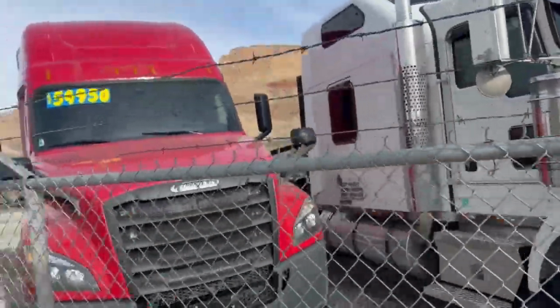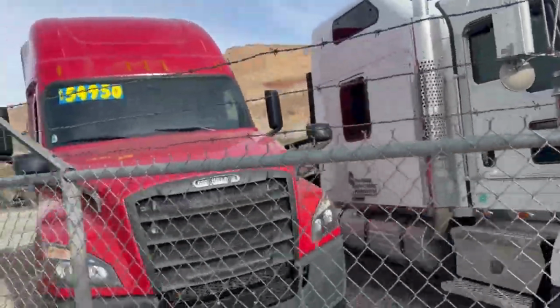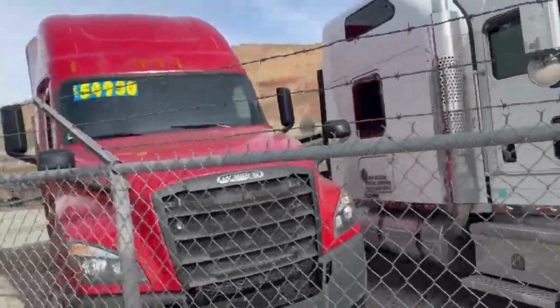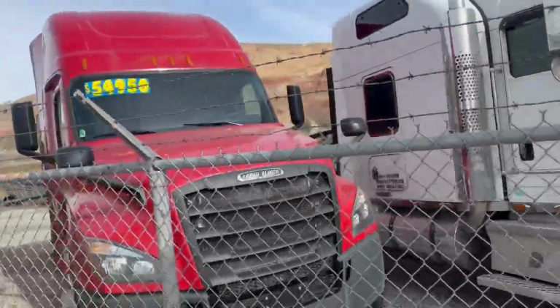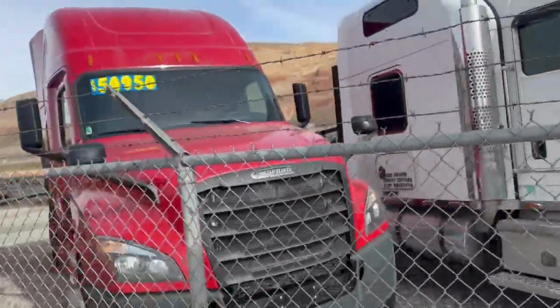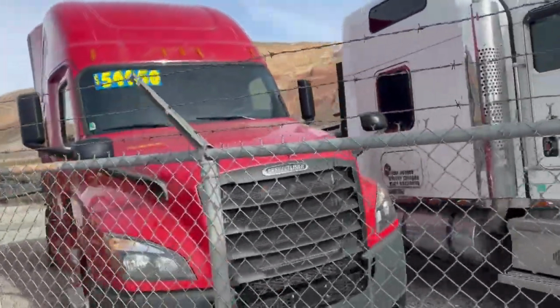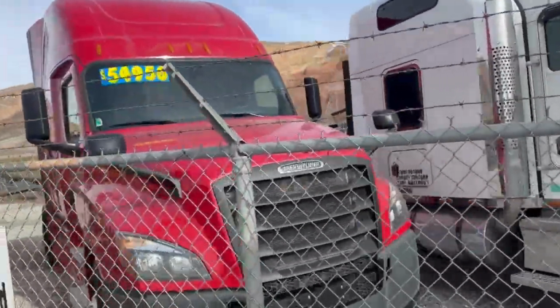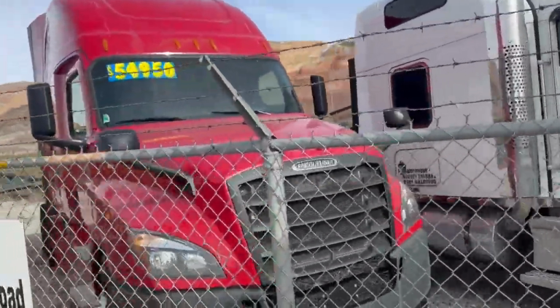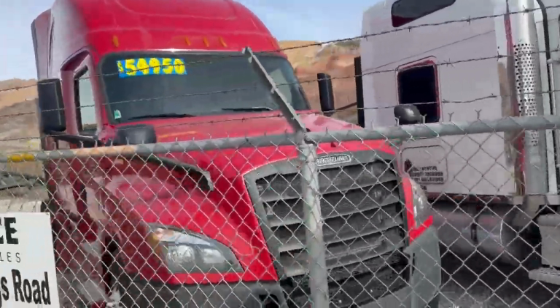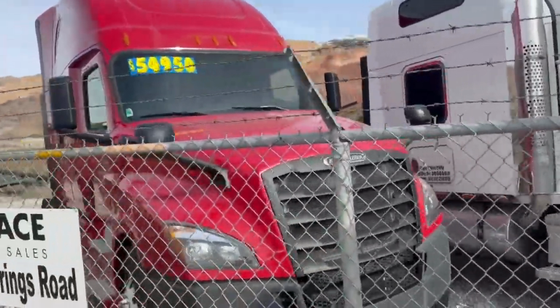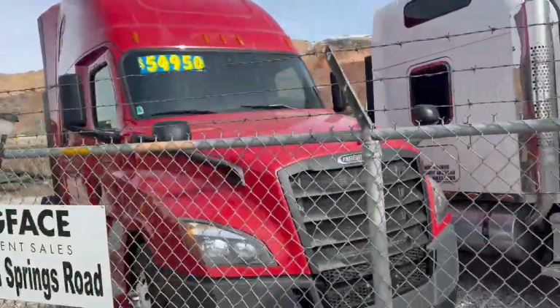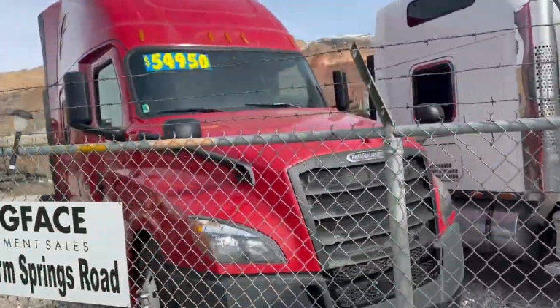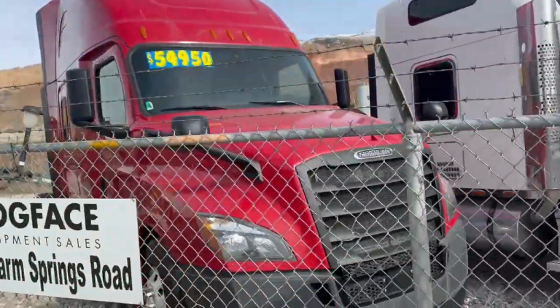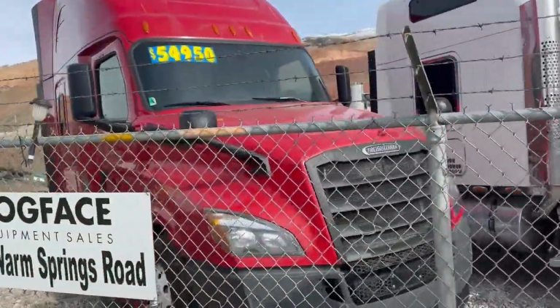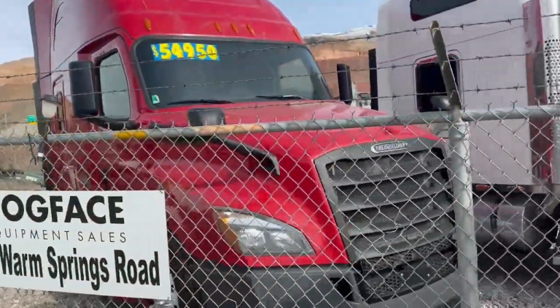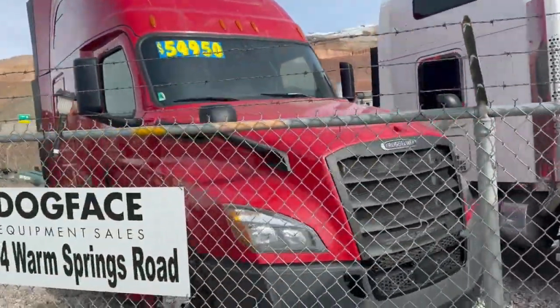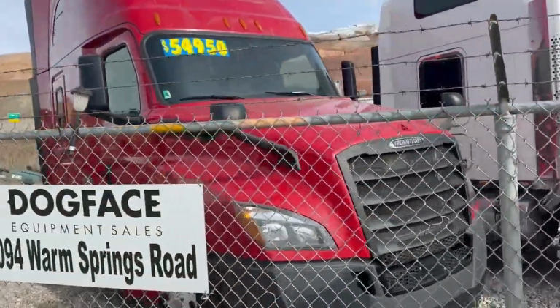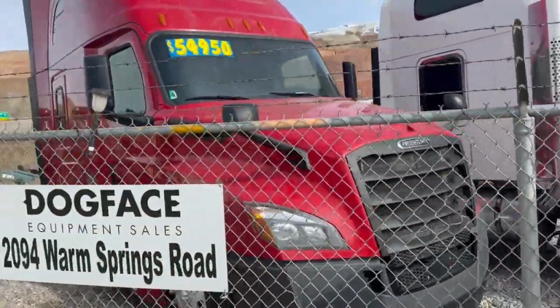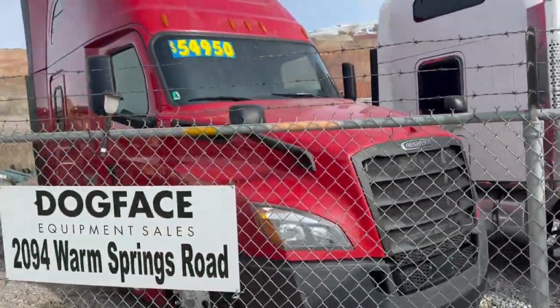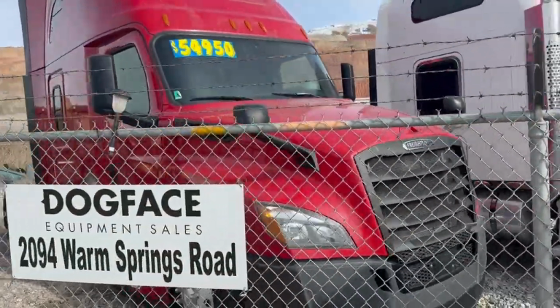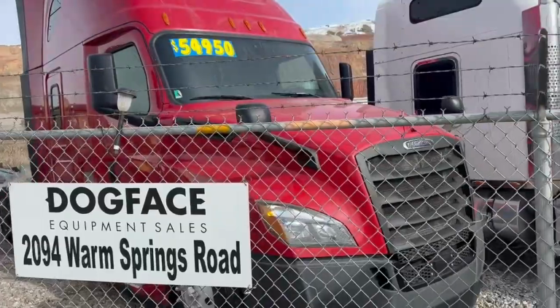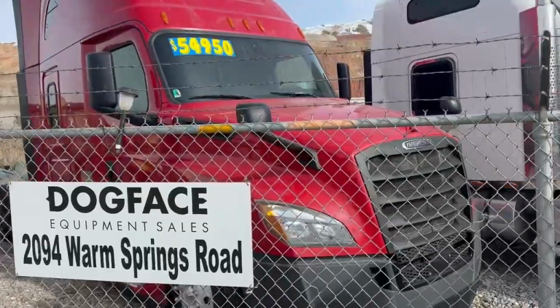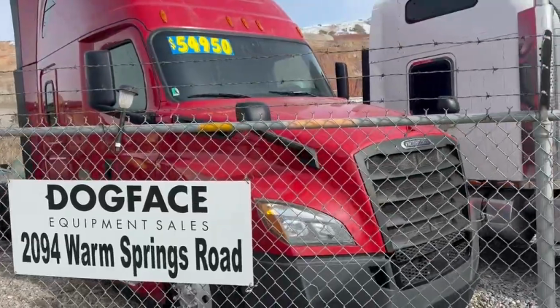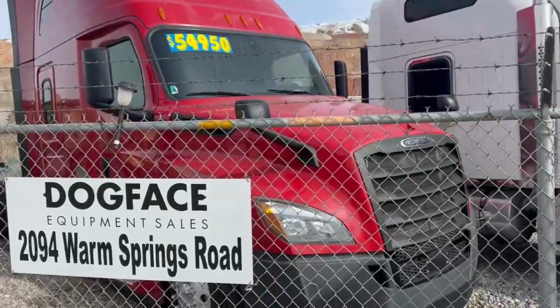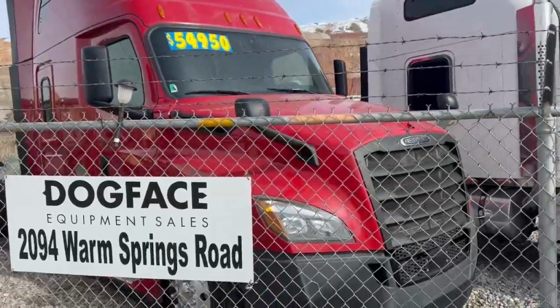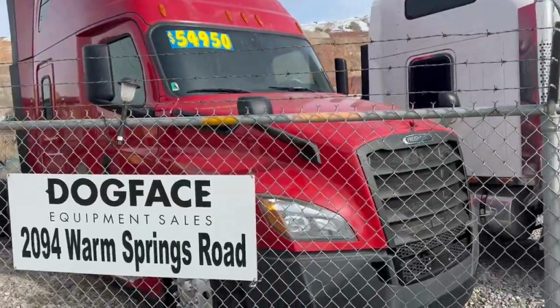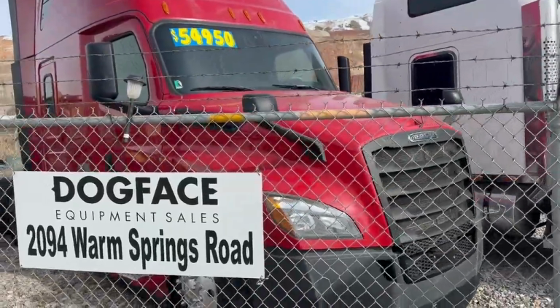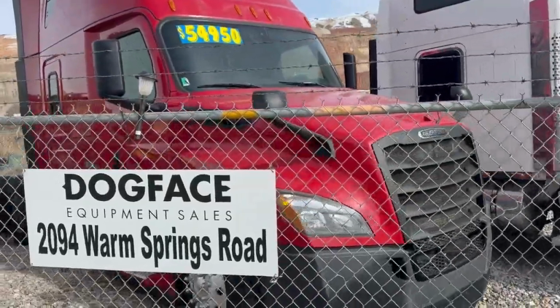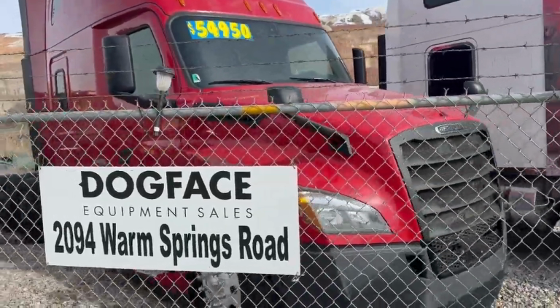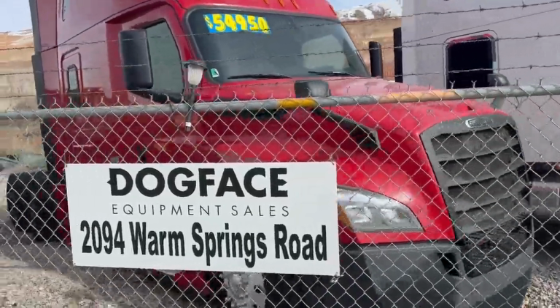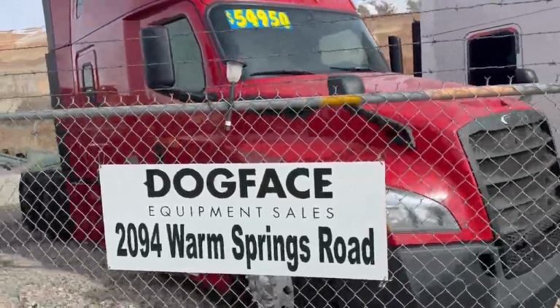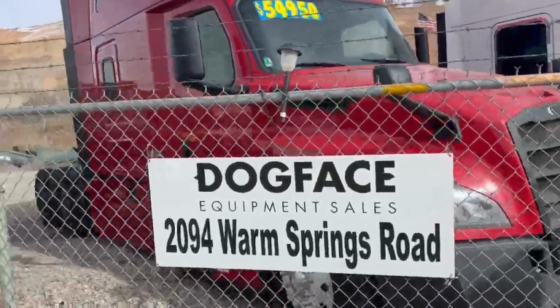Another beautiful Freightliner Cascadia just waiting for you. Price reduced.